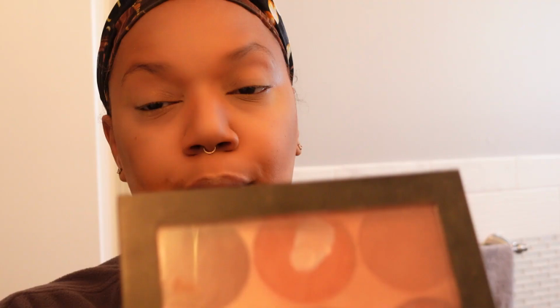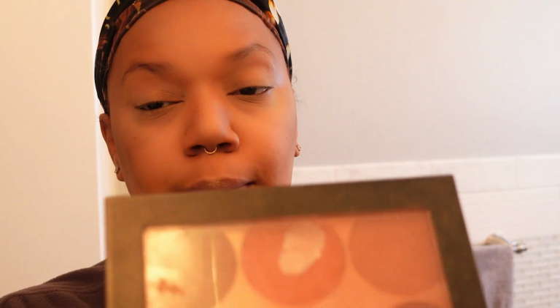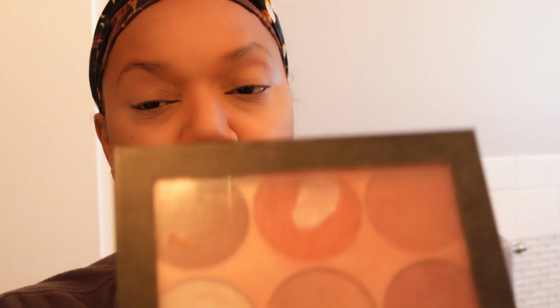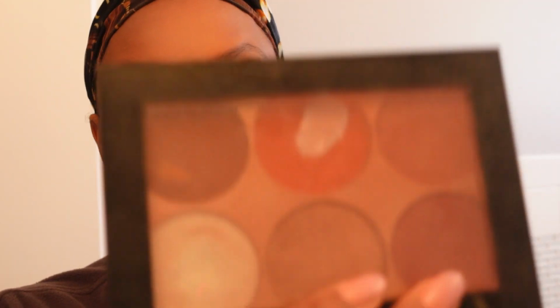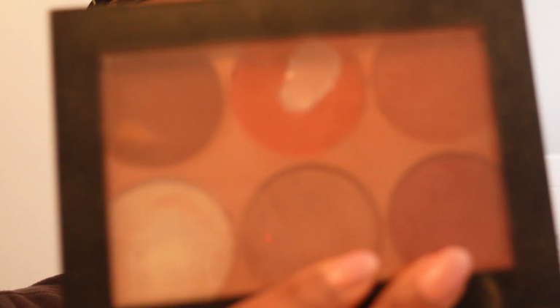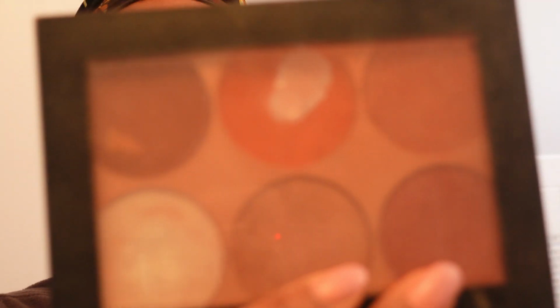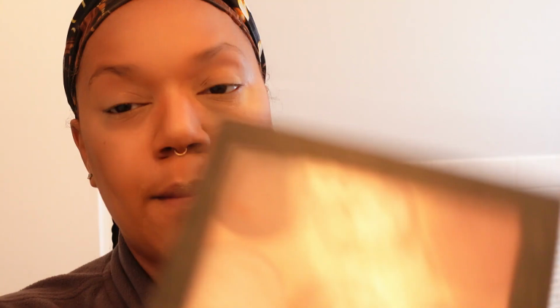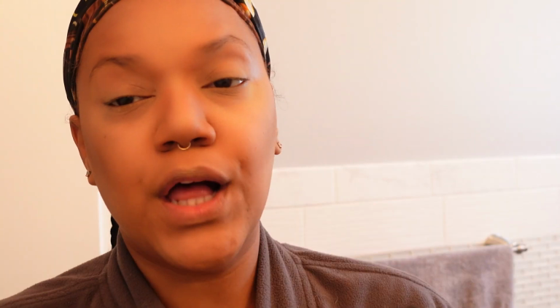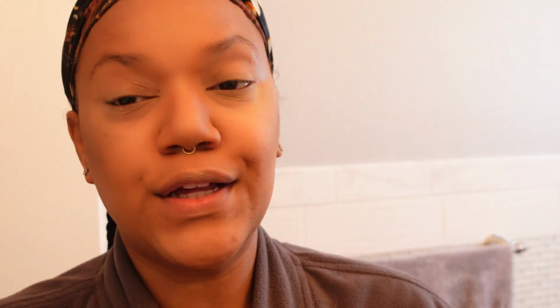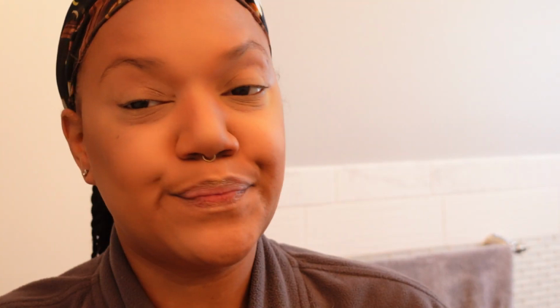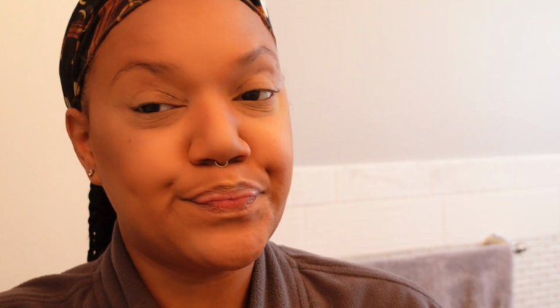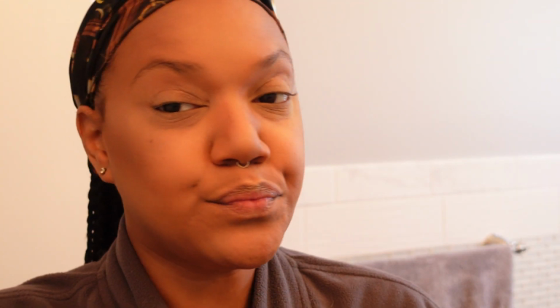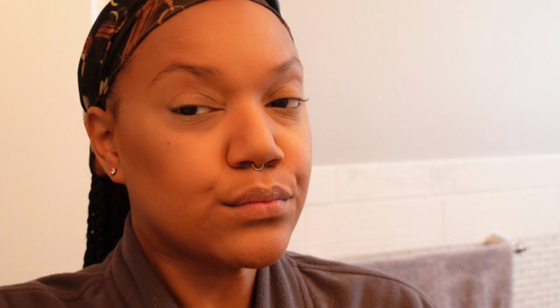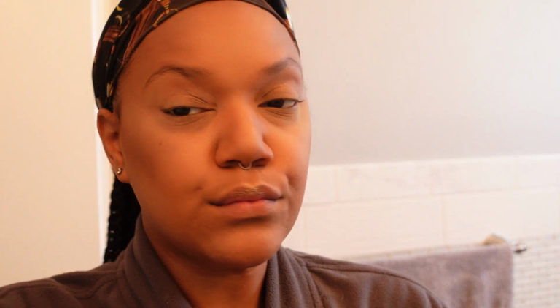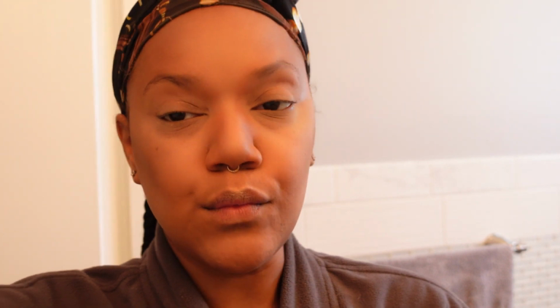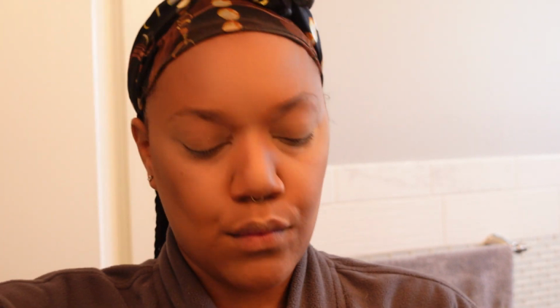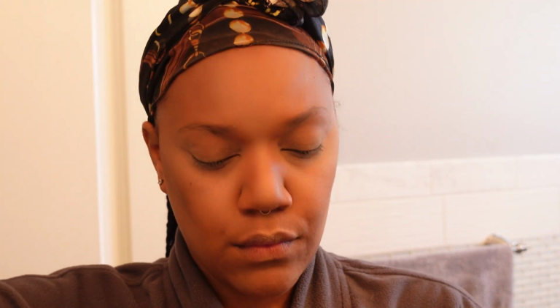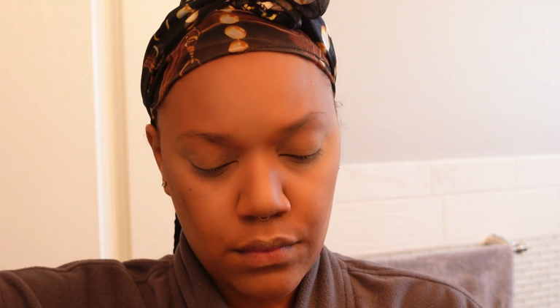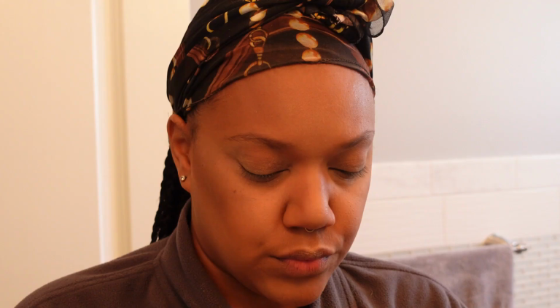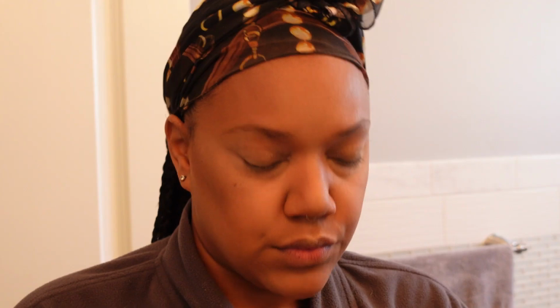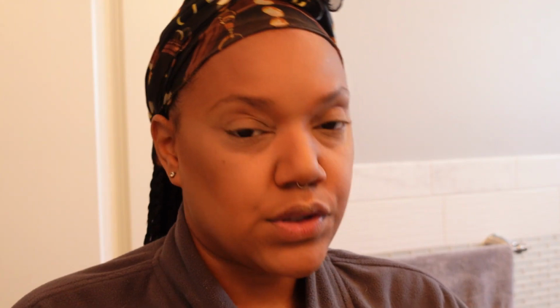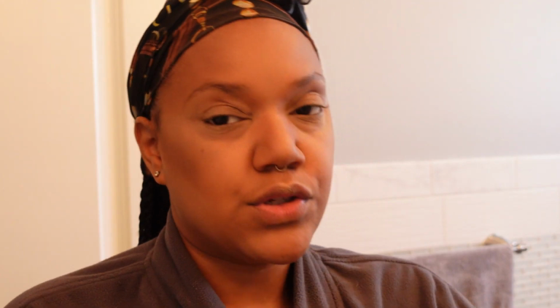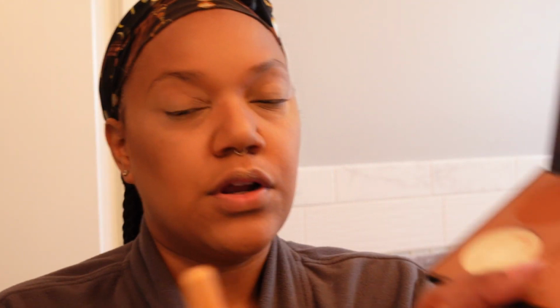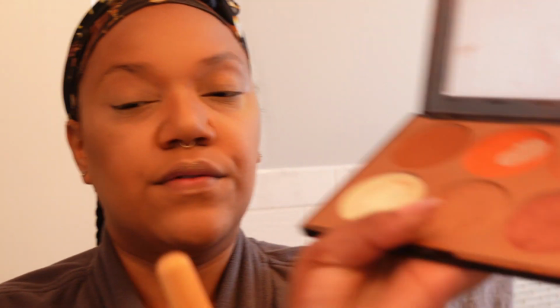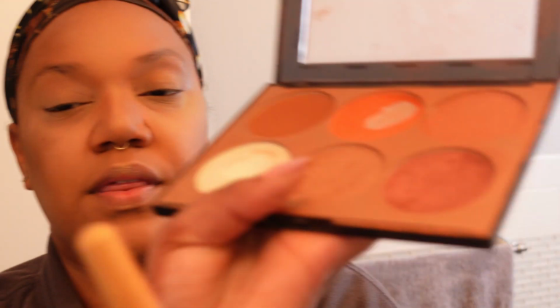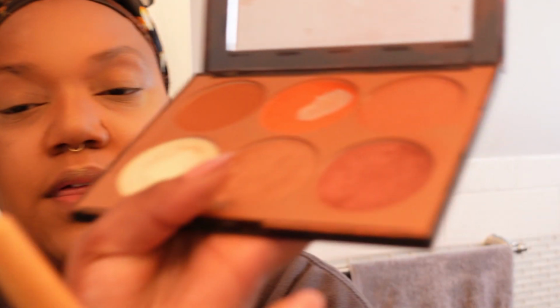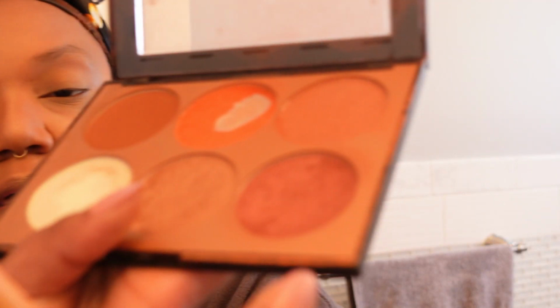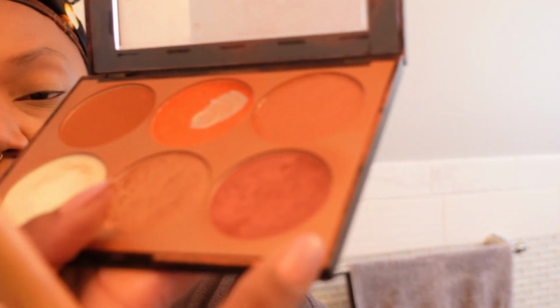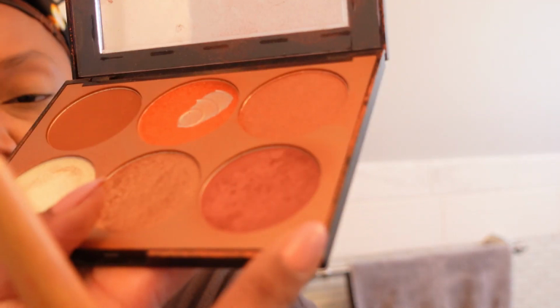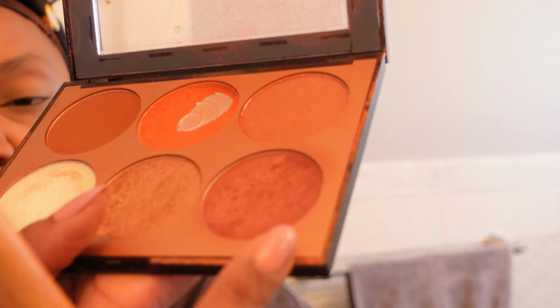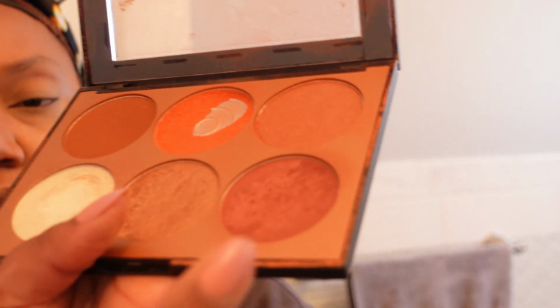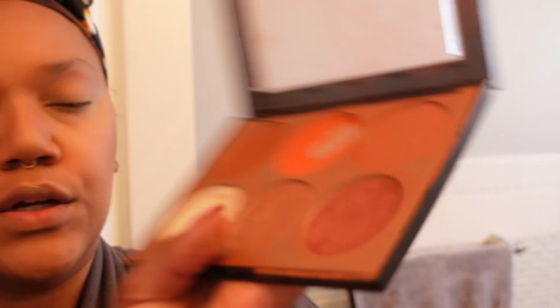I'm going to be using the supporter palette and I'll turn it off with this color.